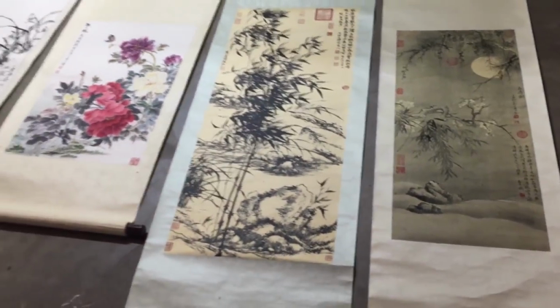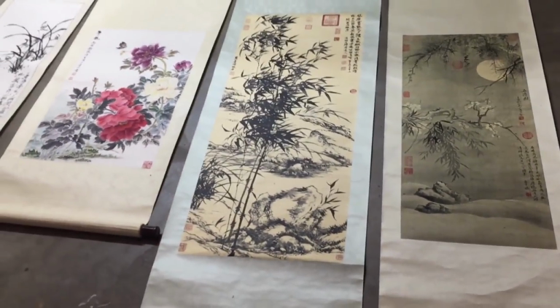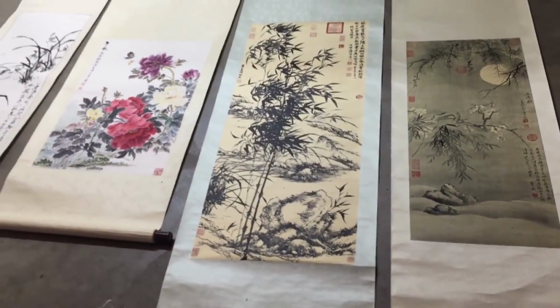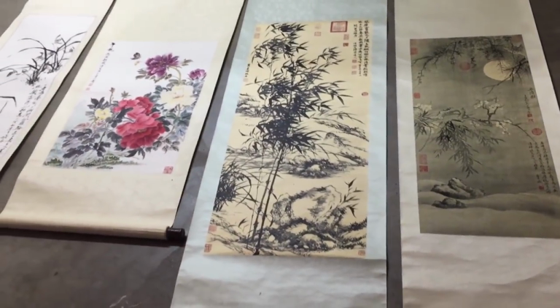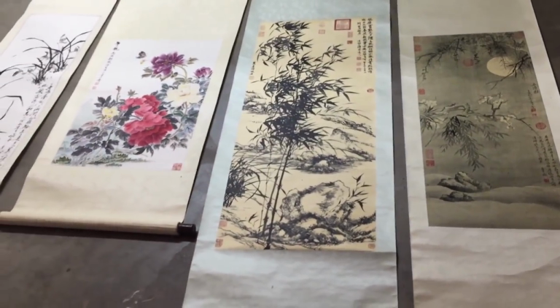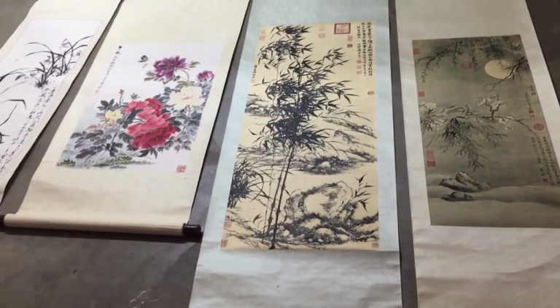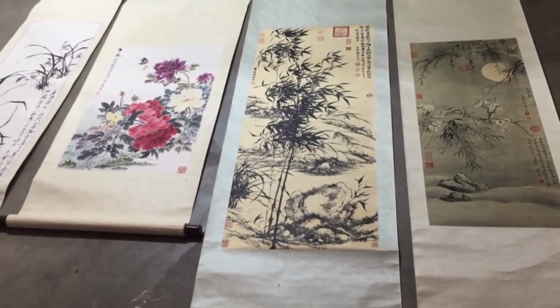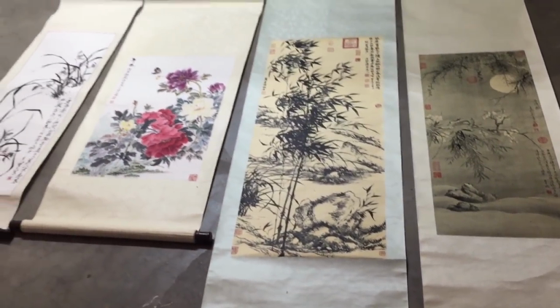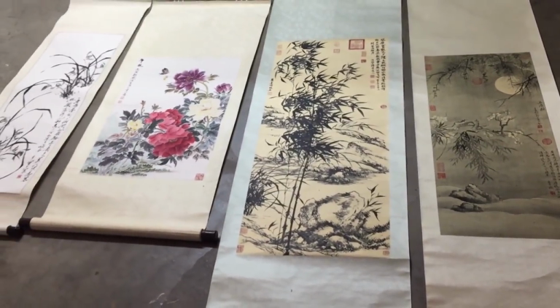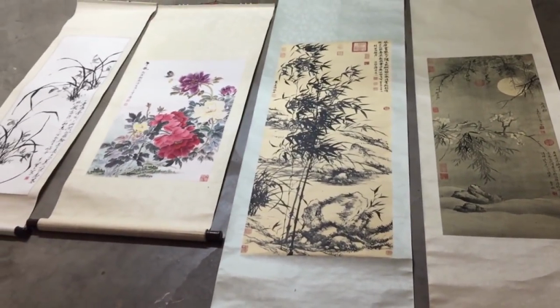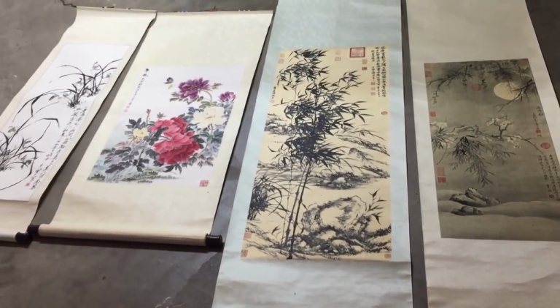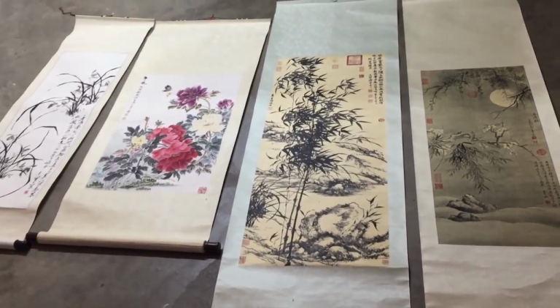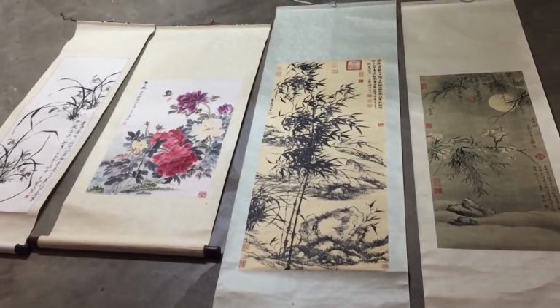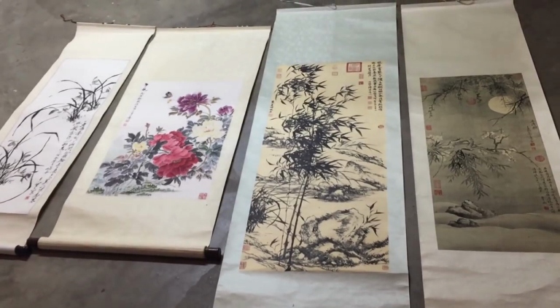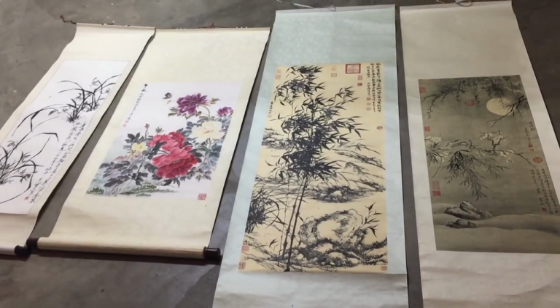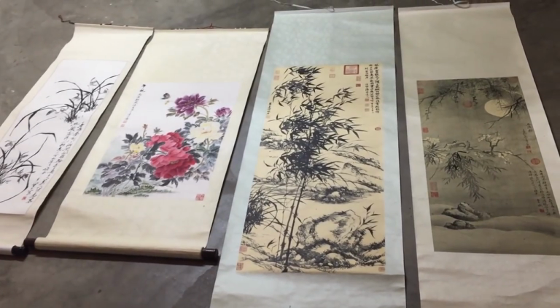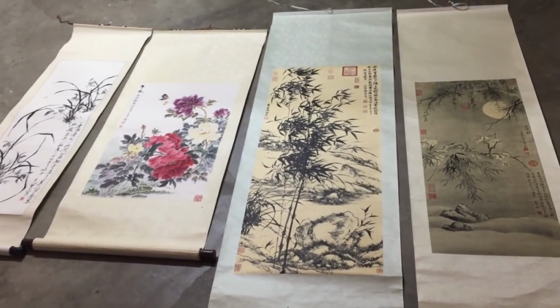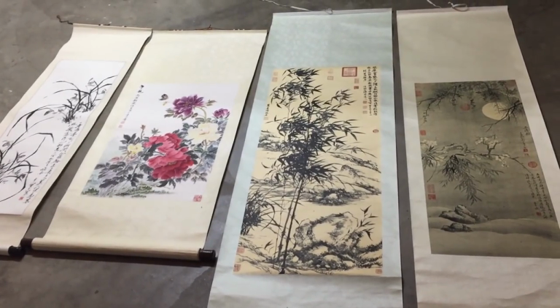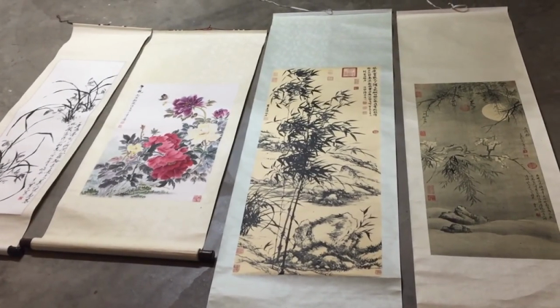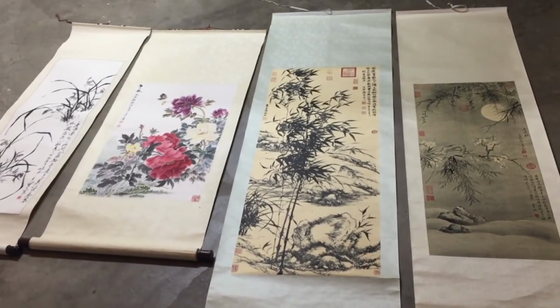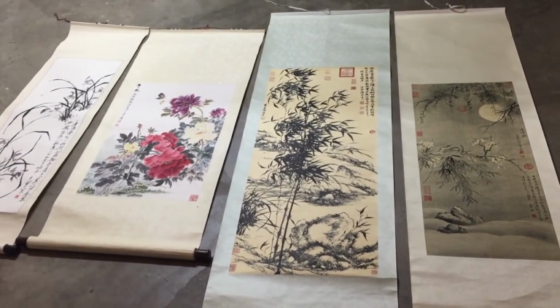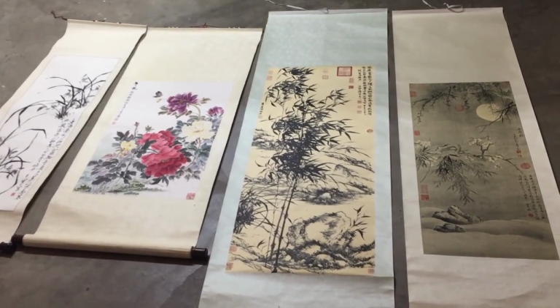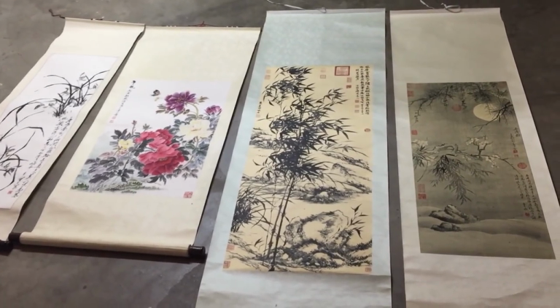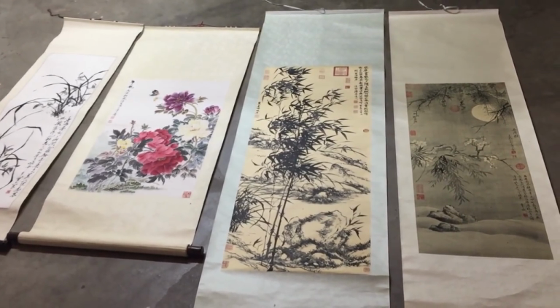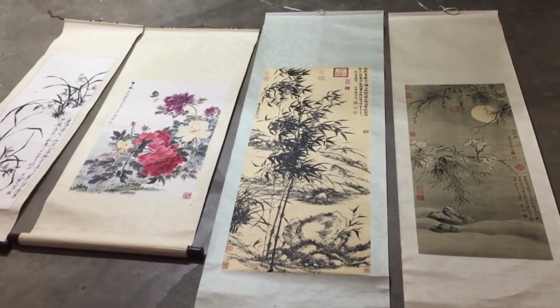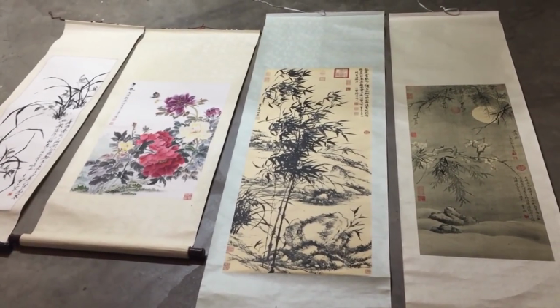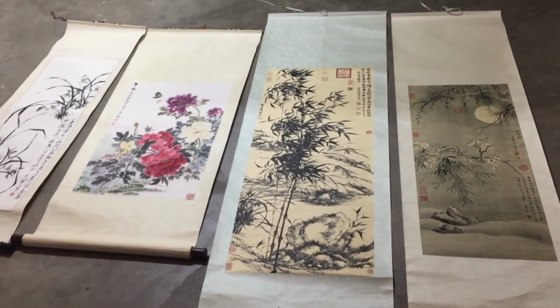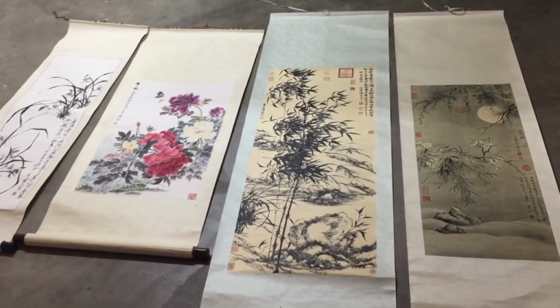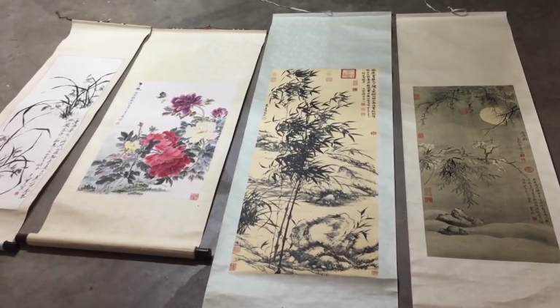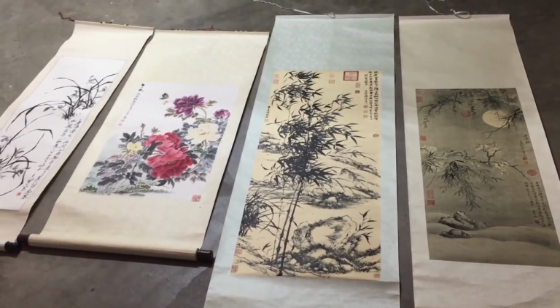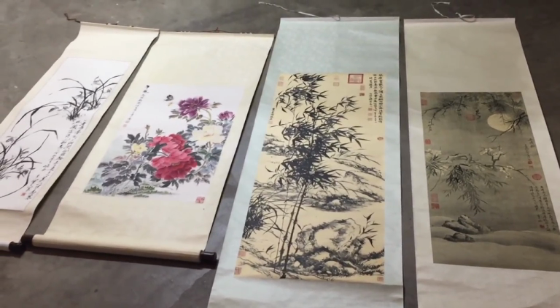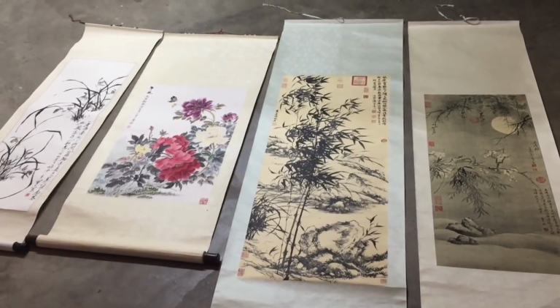But there you have it — those are the four paintings. If you guys know anything about them, definitely hit me up in the comment section. I would appreciate it. Thanks for watching and take care of yourselves.